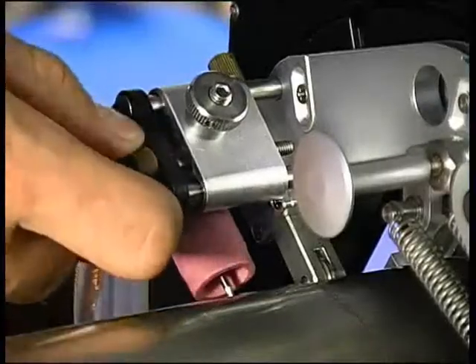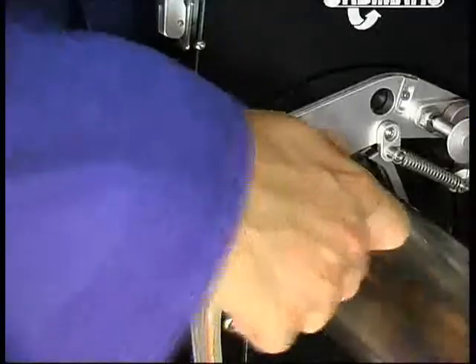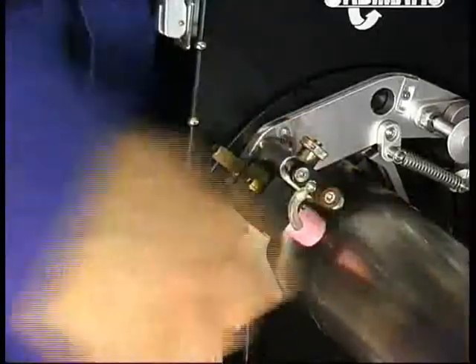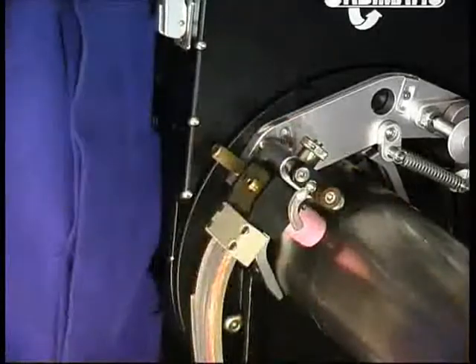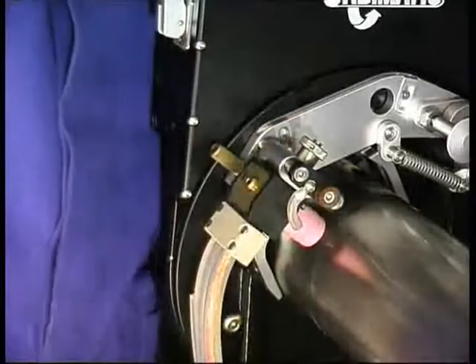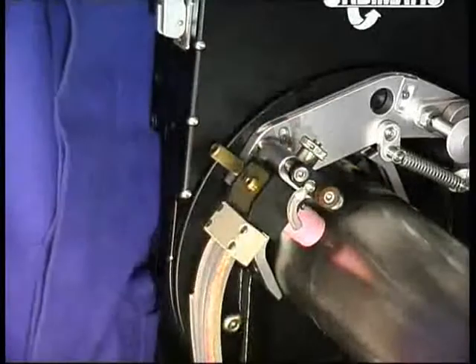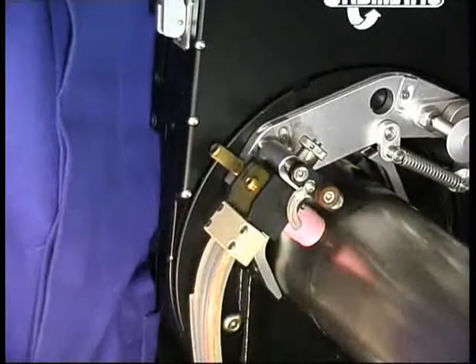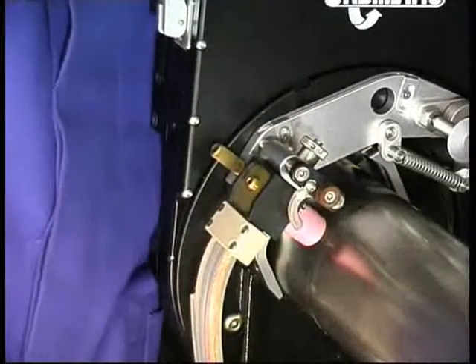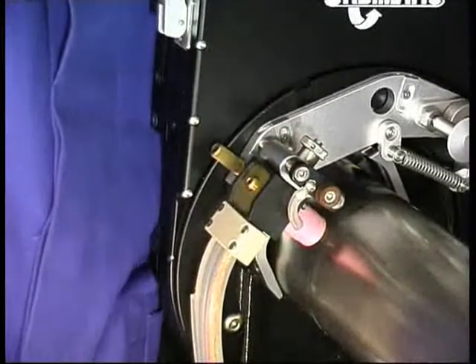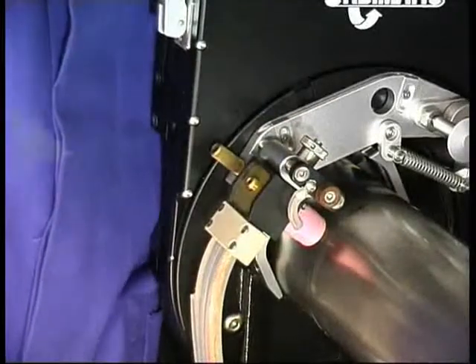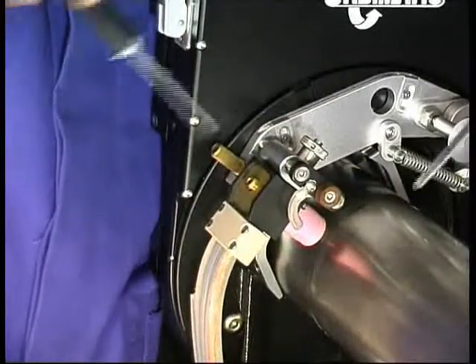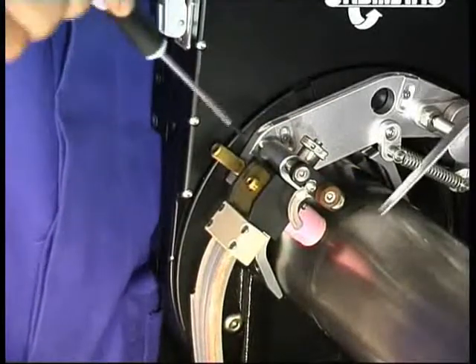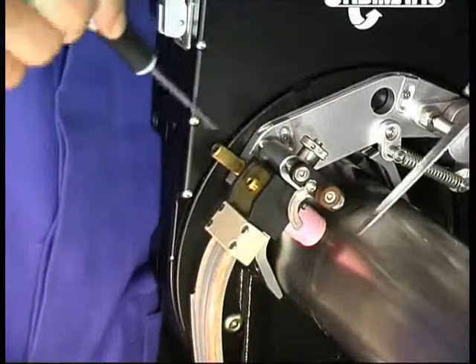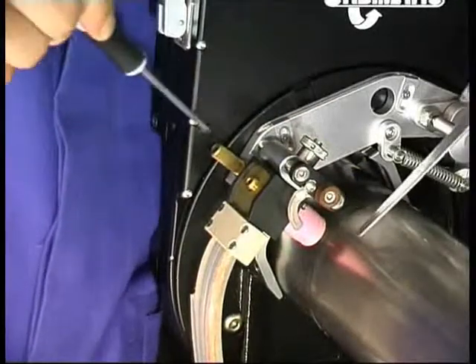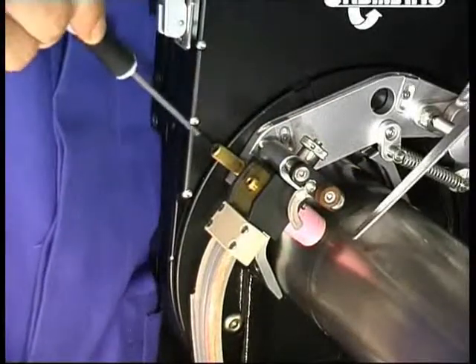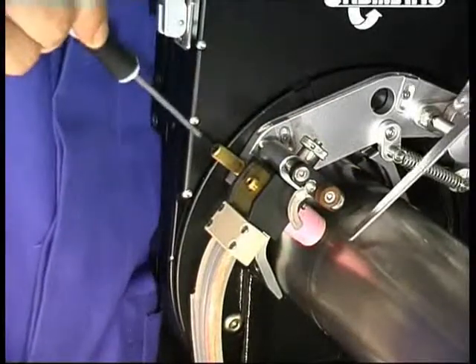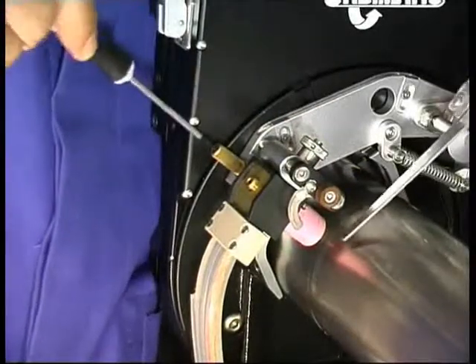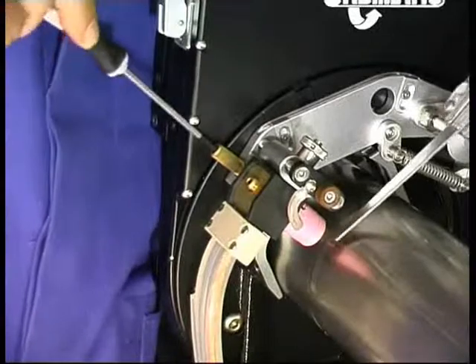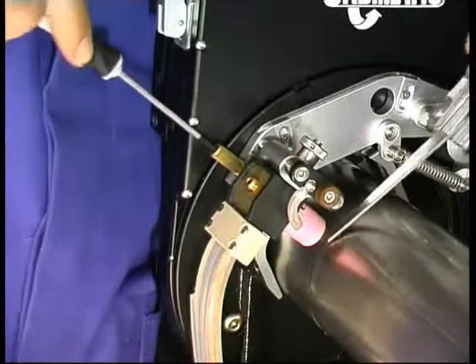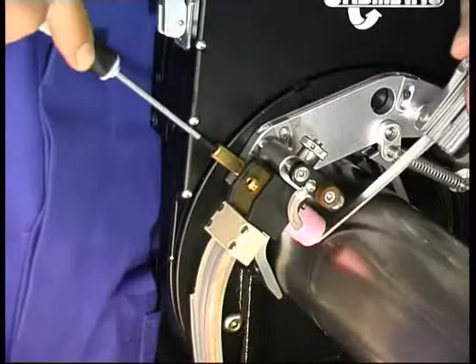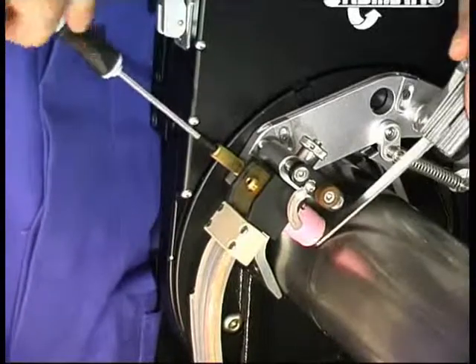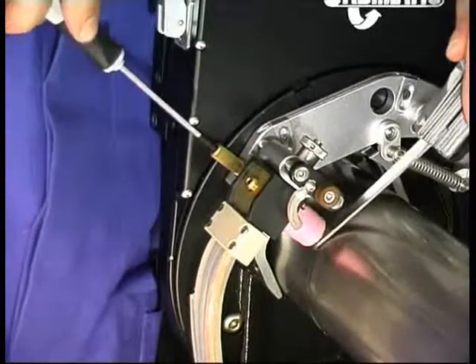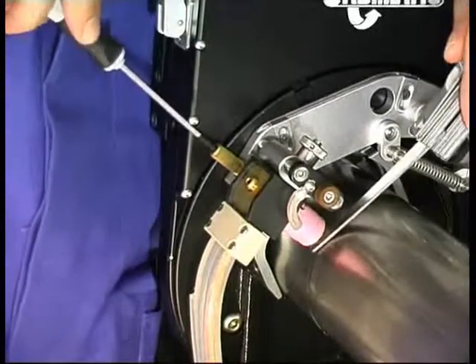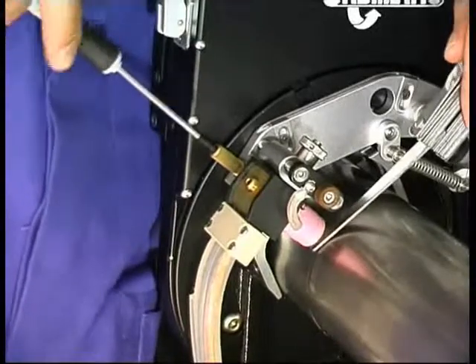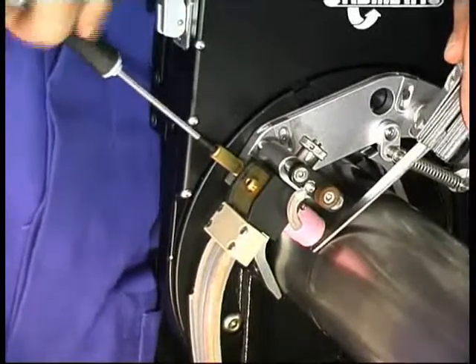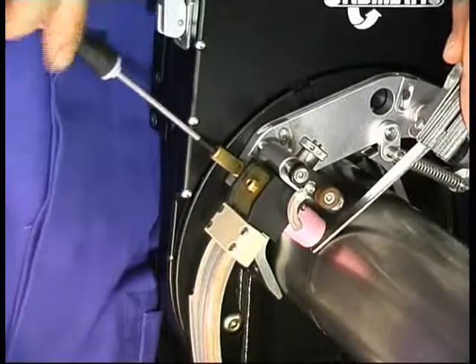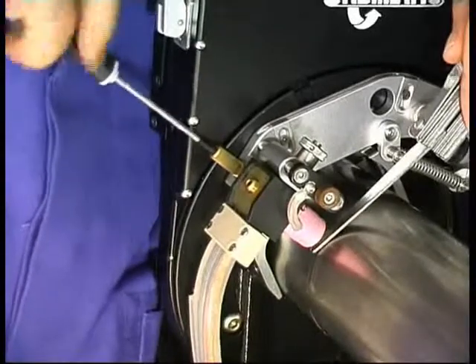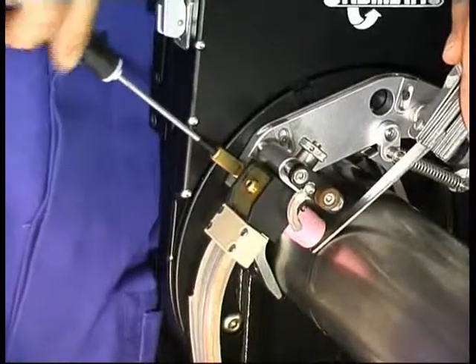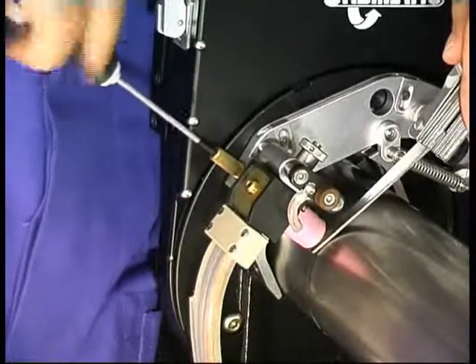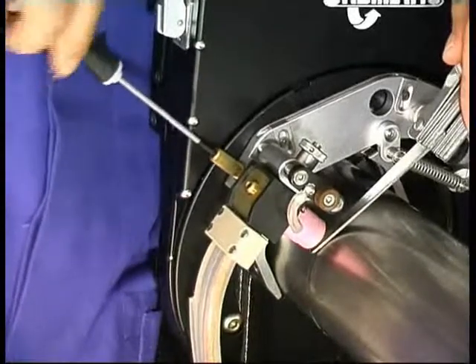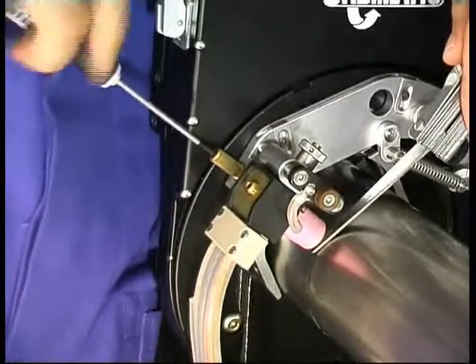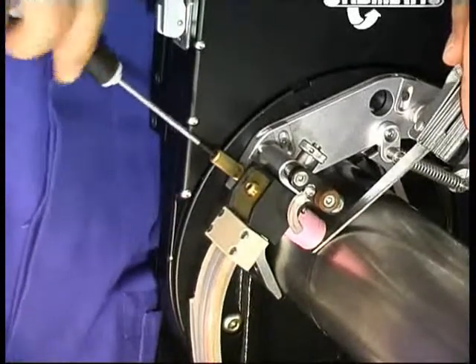The arc length can be adjusted and regulated at all times, even during the welding operation, with the follower roller adjuster.